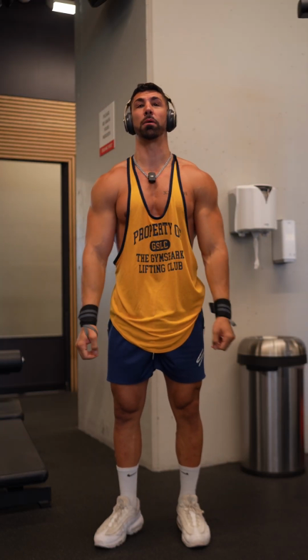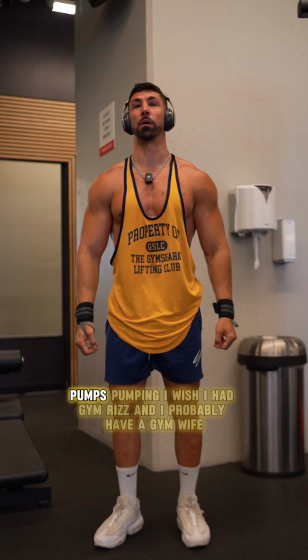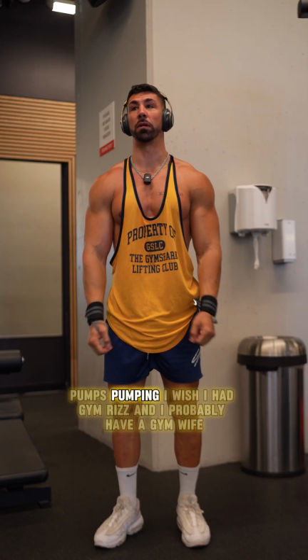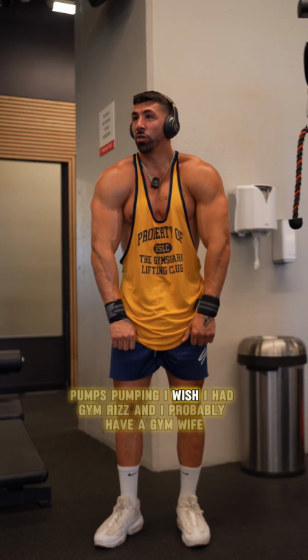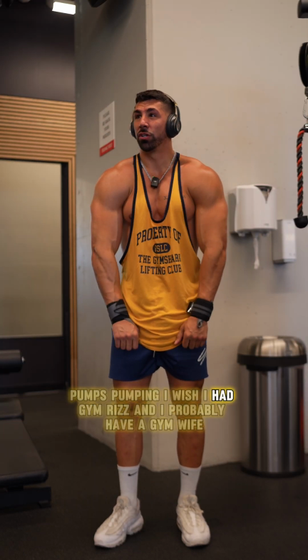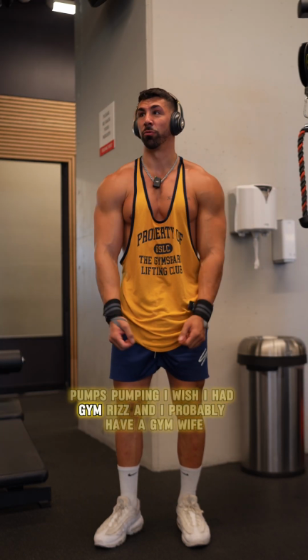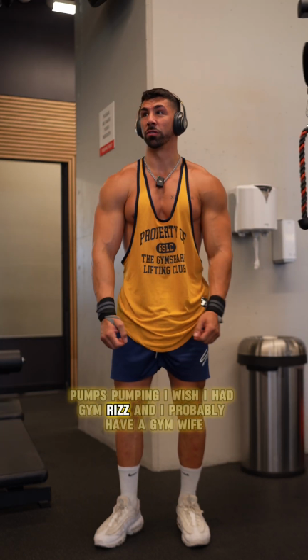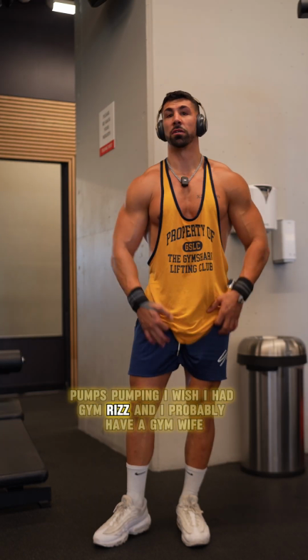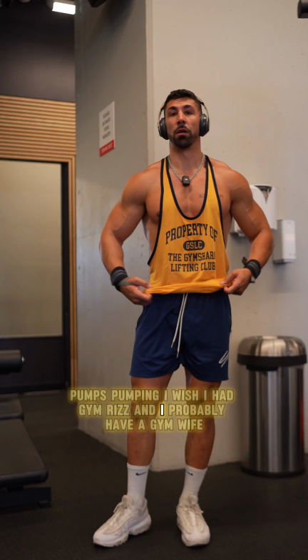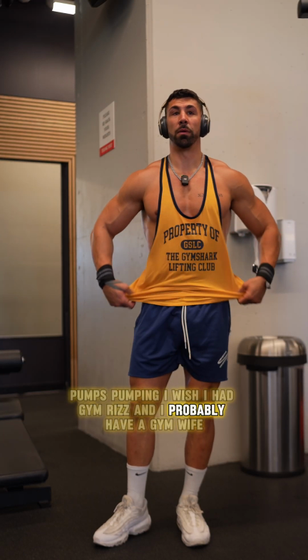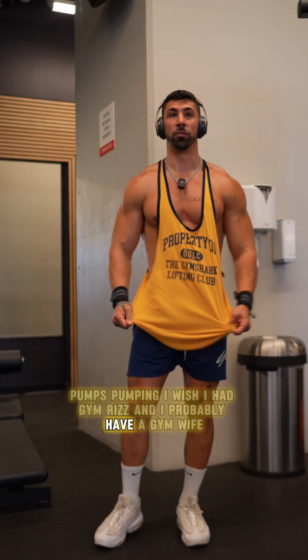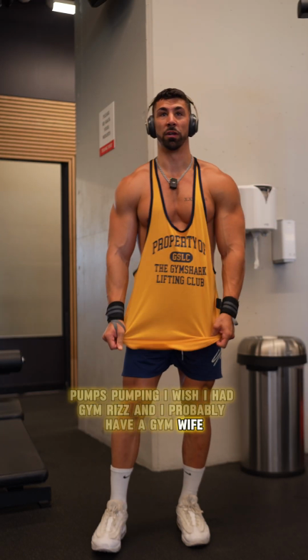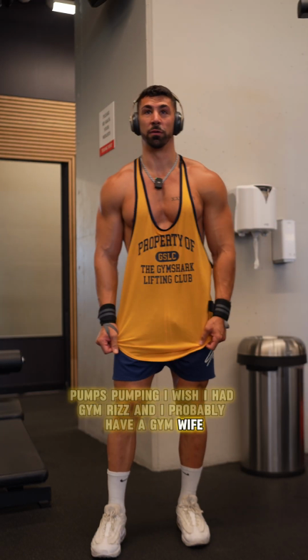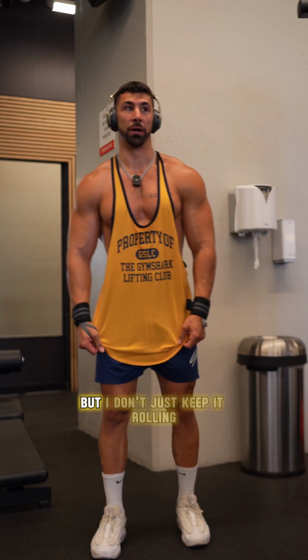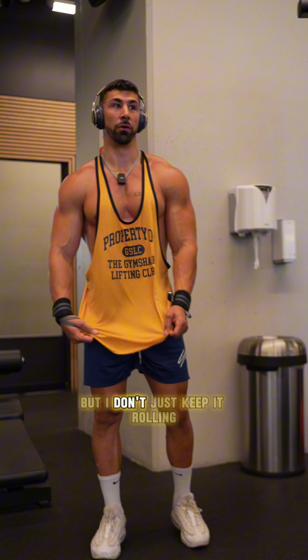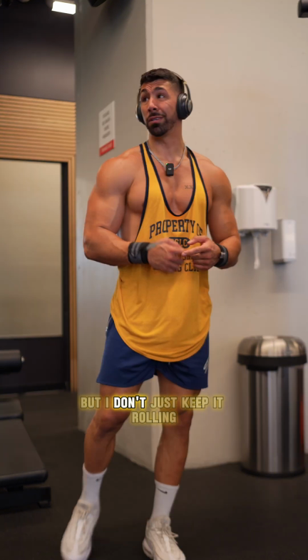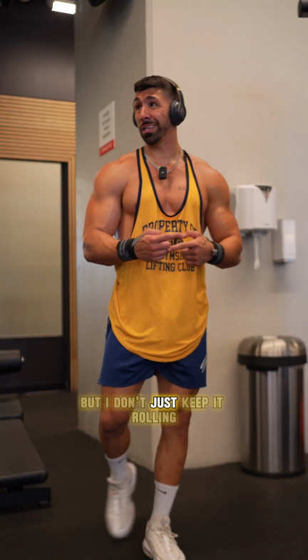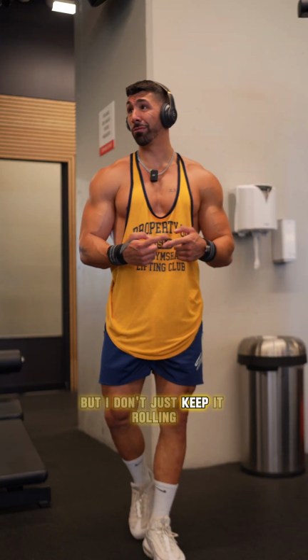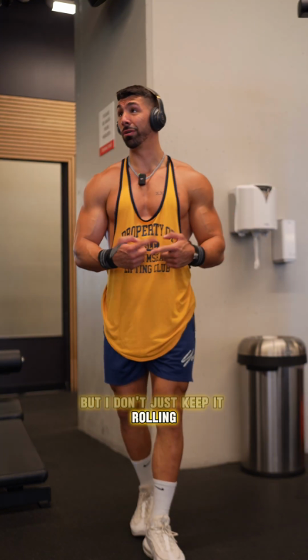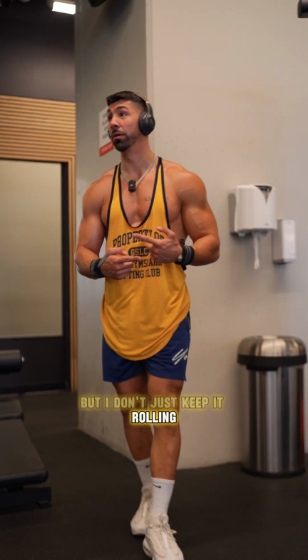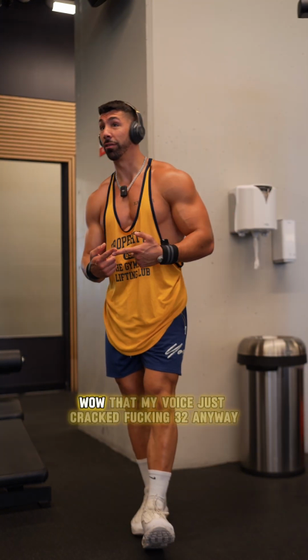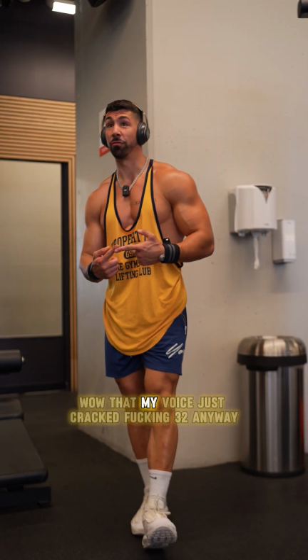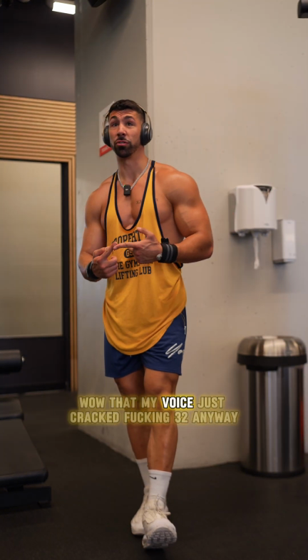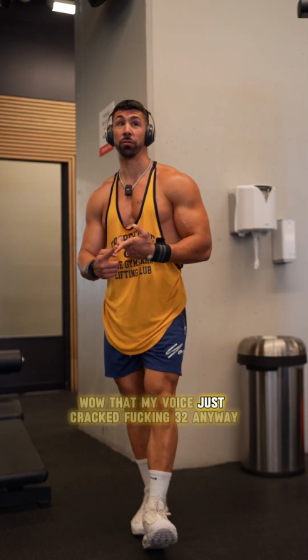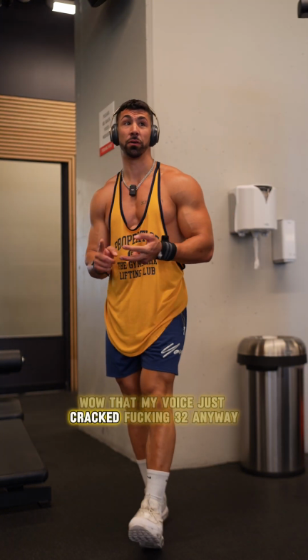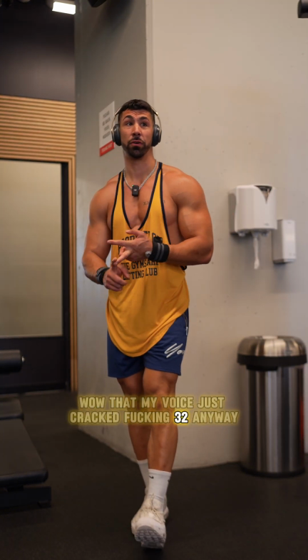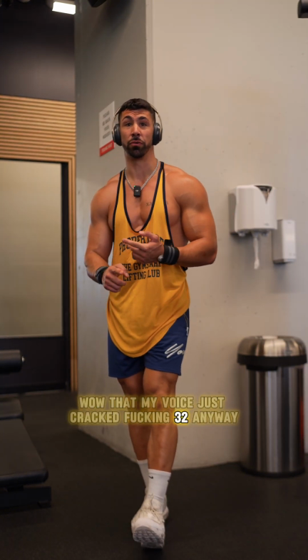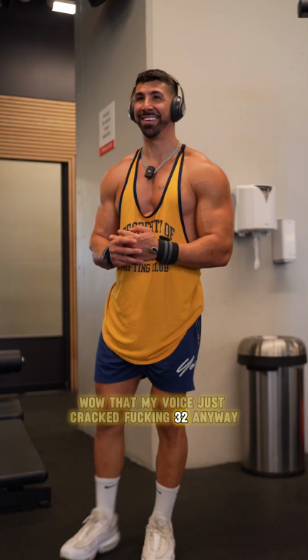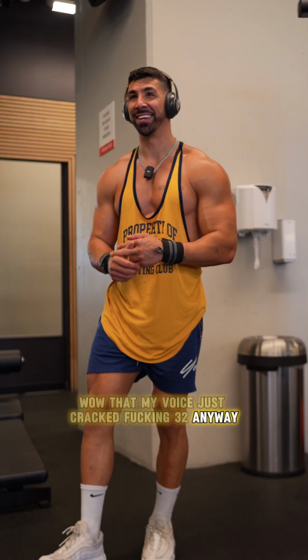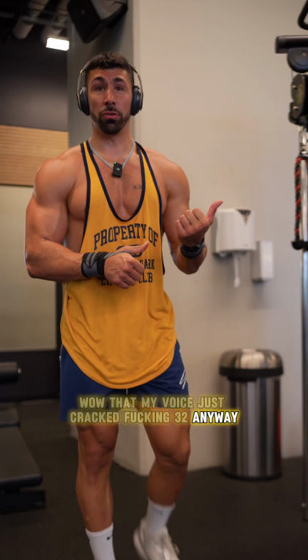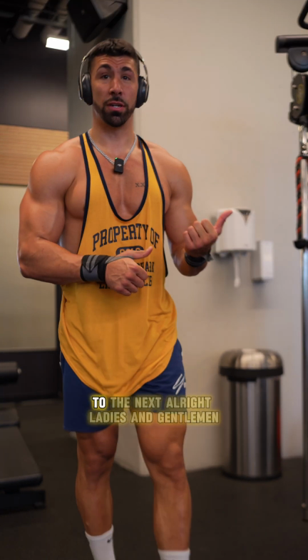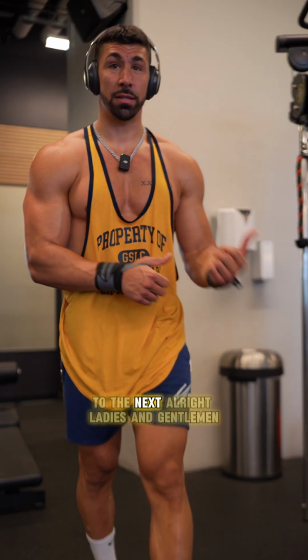Pump's pumping. Just keep it rolling. On to the next.